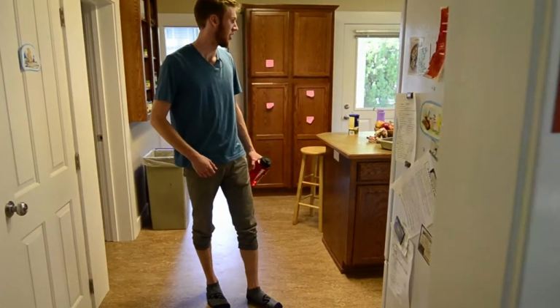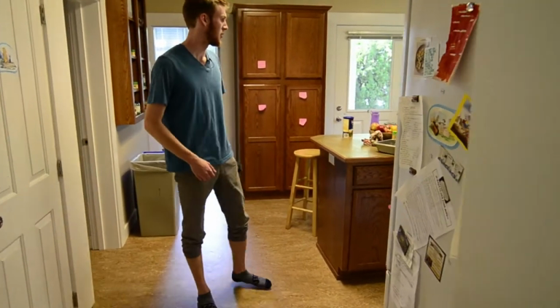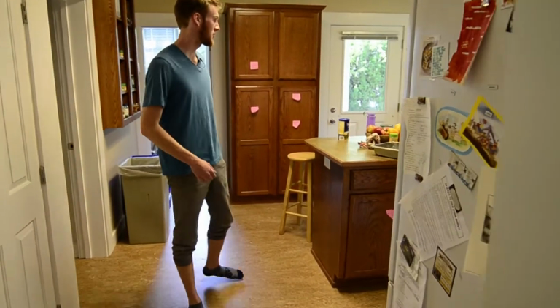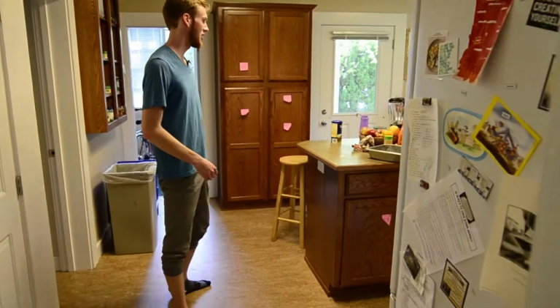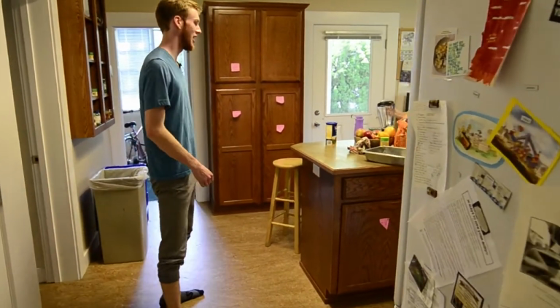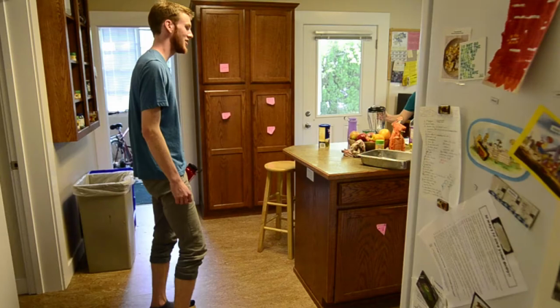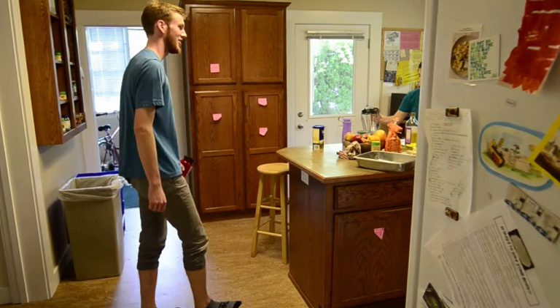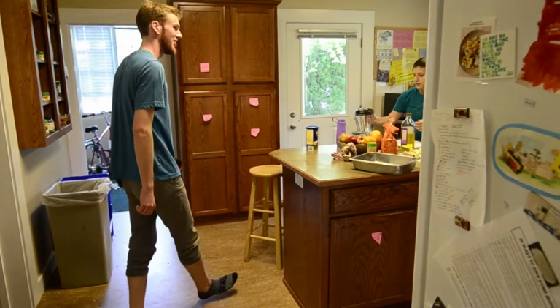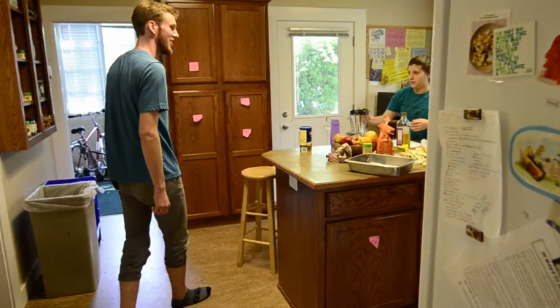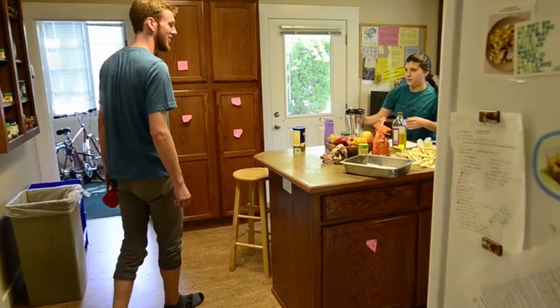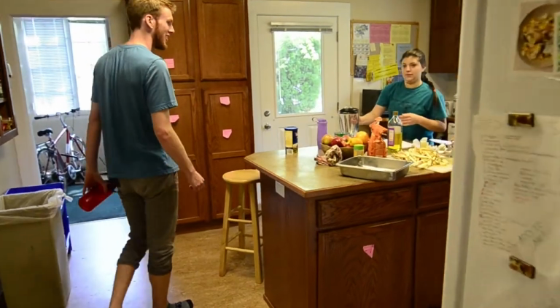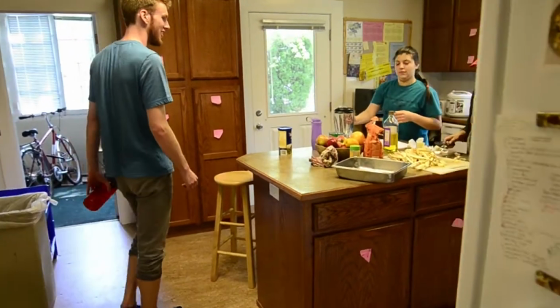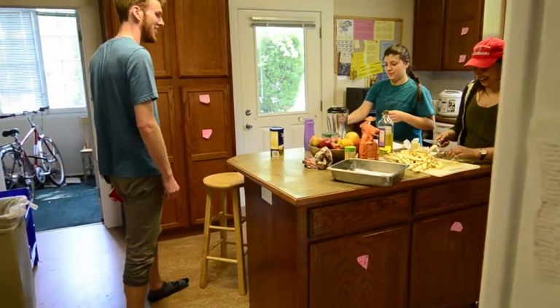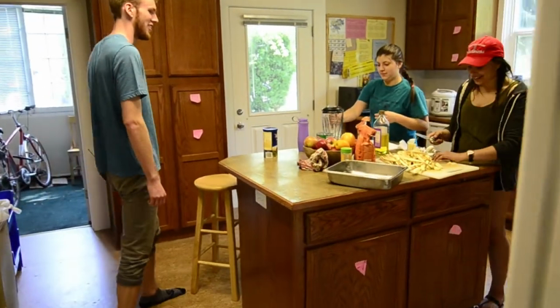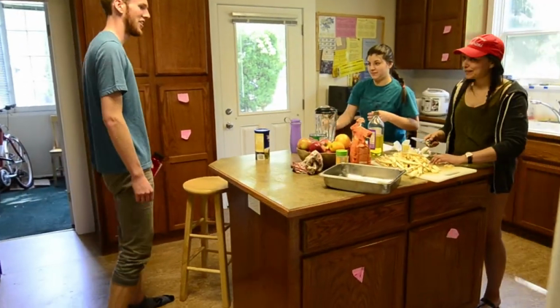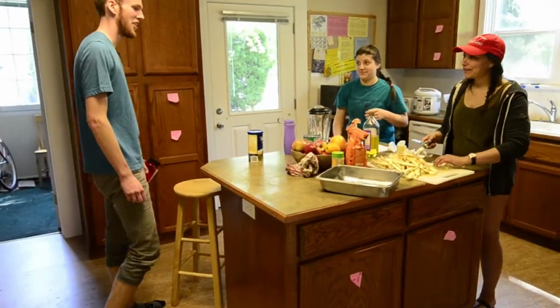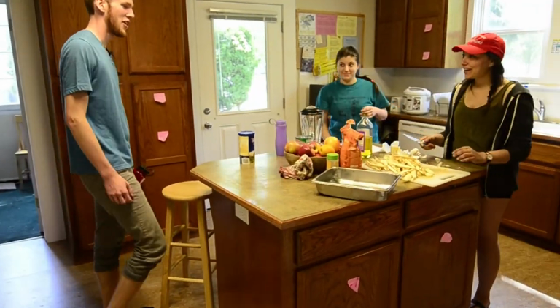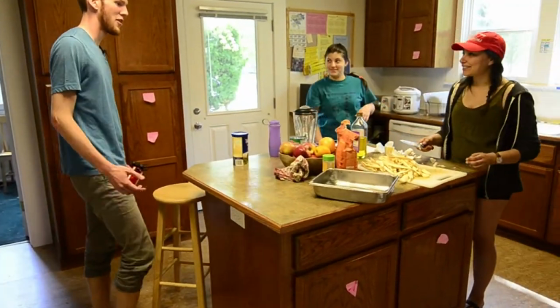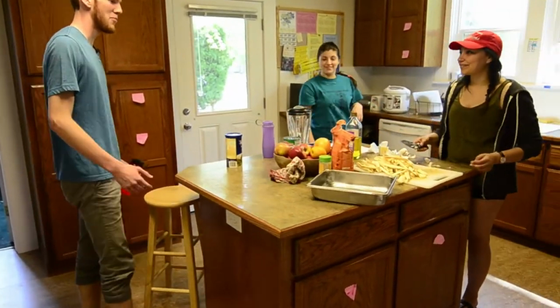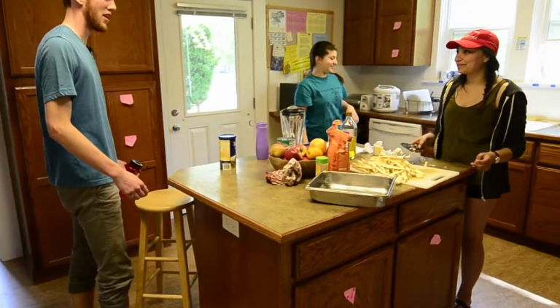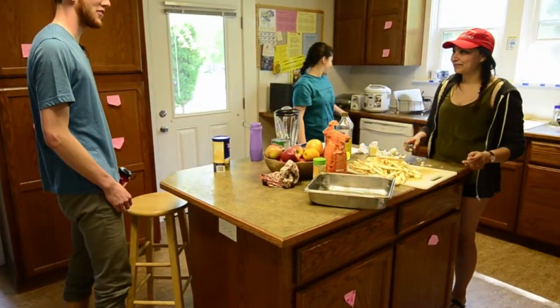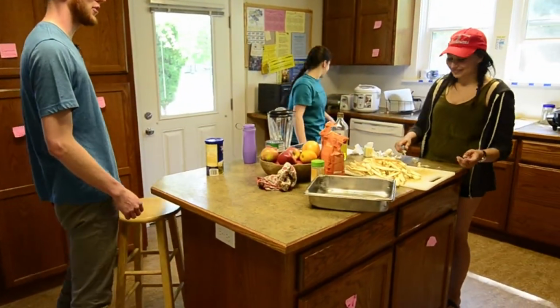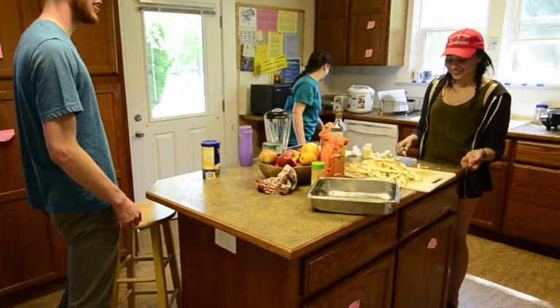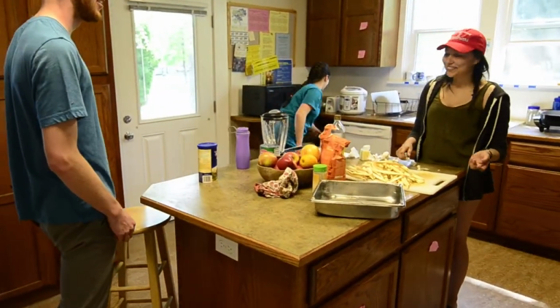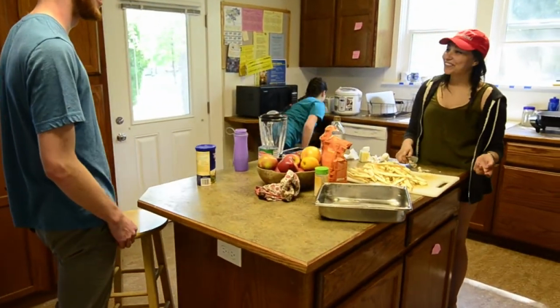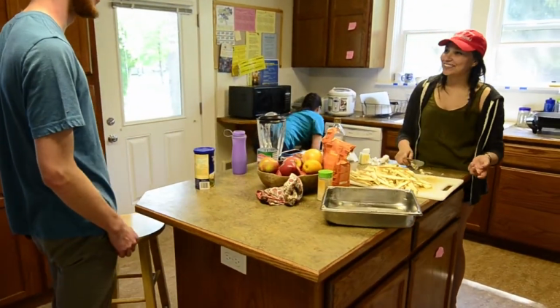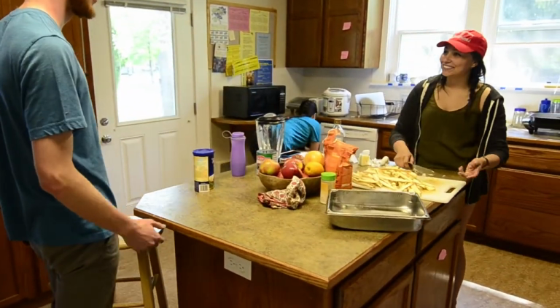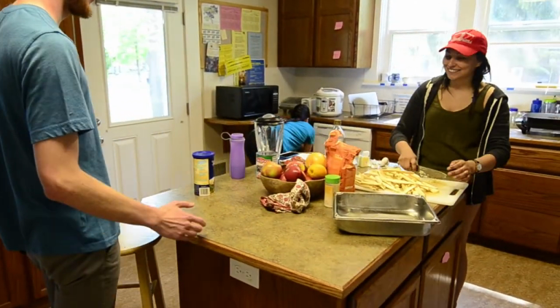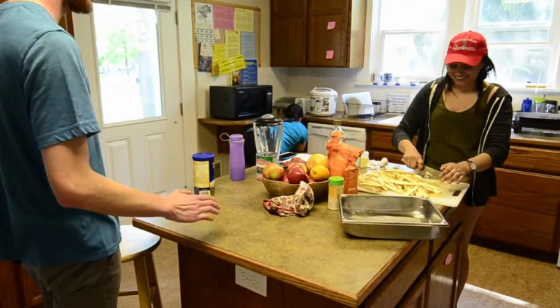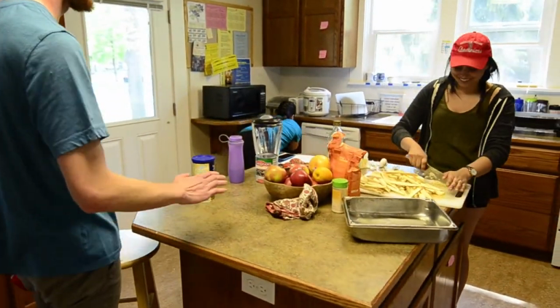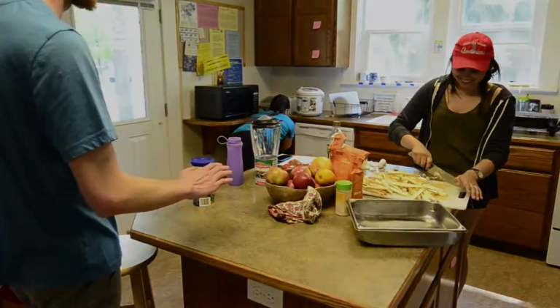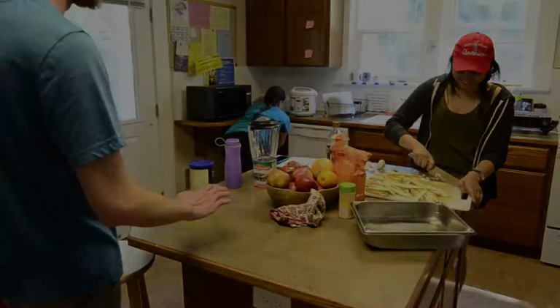What's for dinner, guys? Walking burgers and sweet potato fries. Mind if I join? Of course. Alright, what can I do?